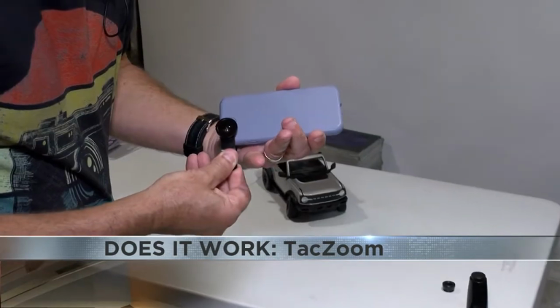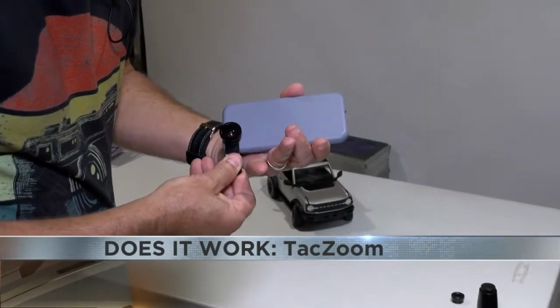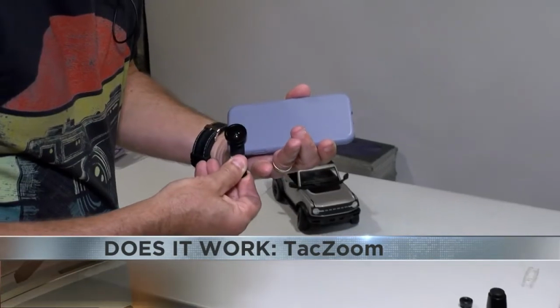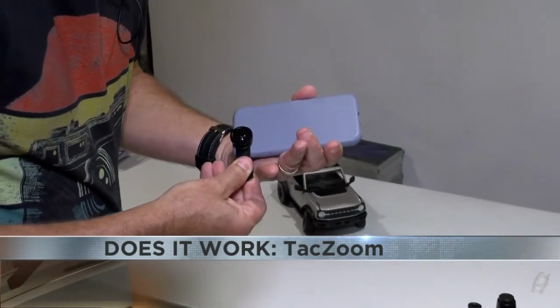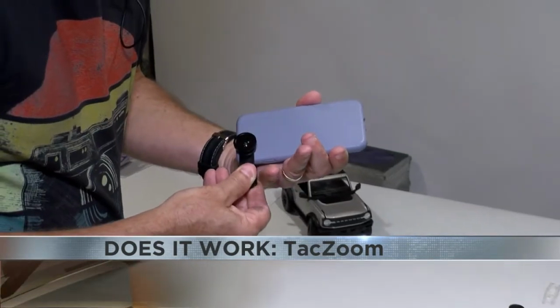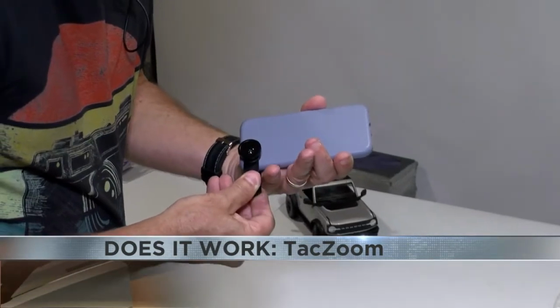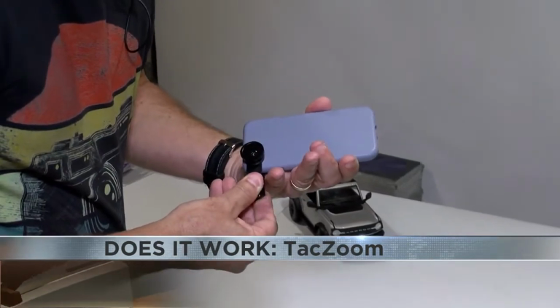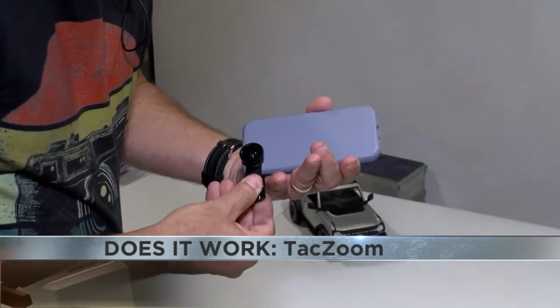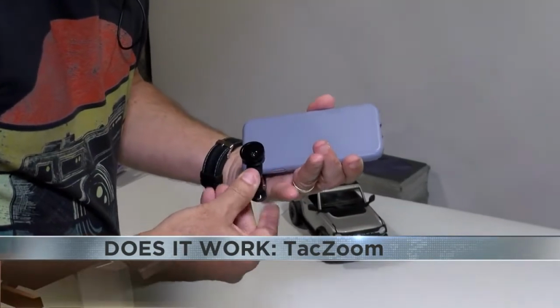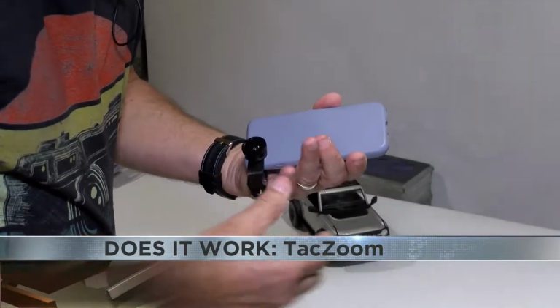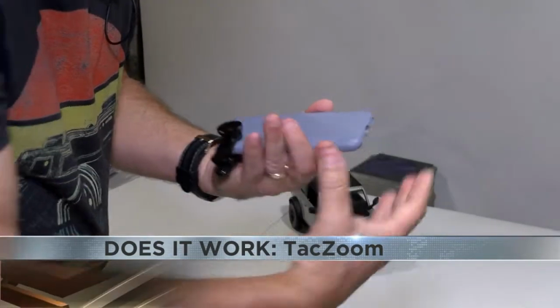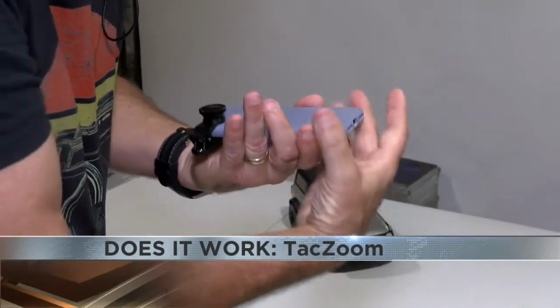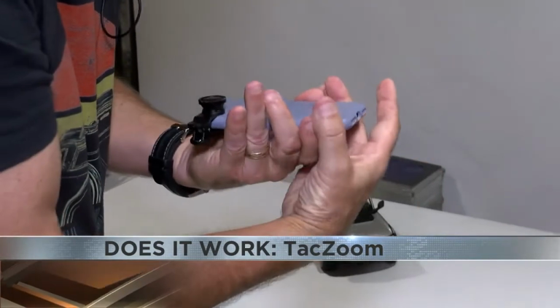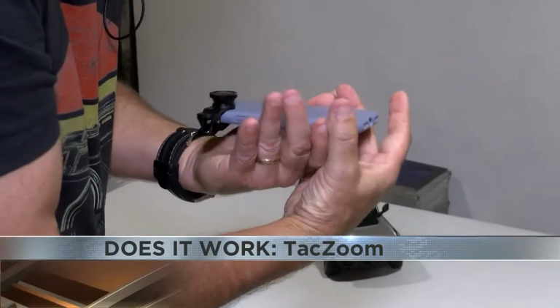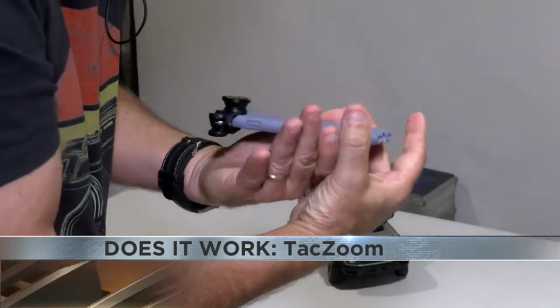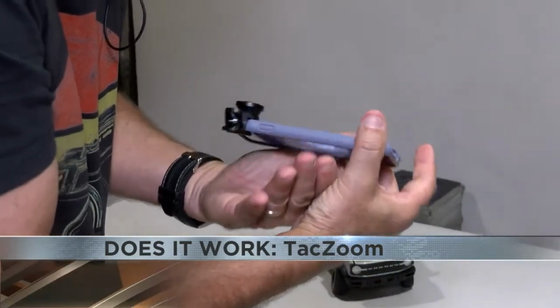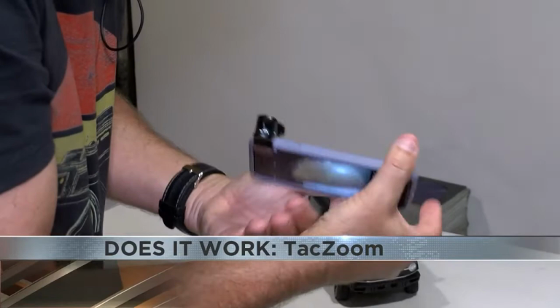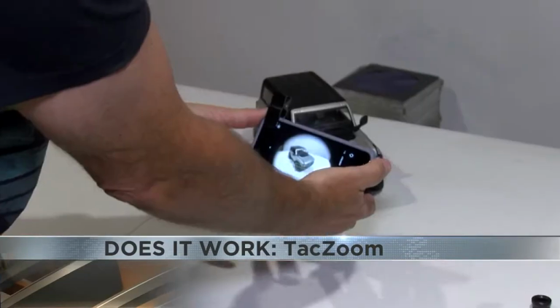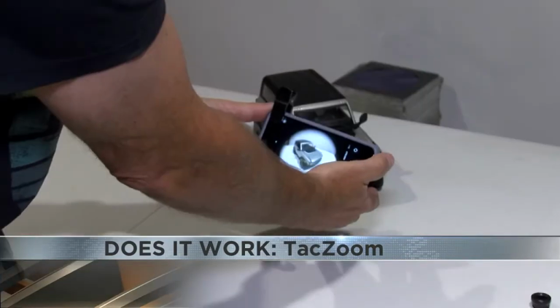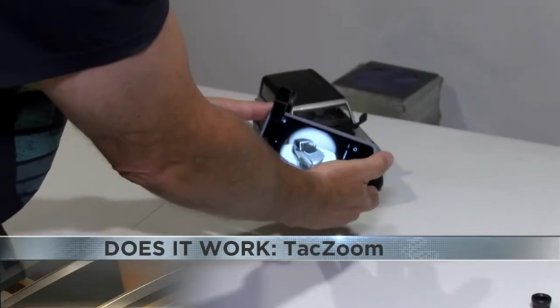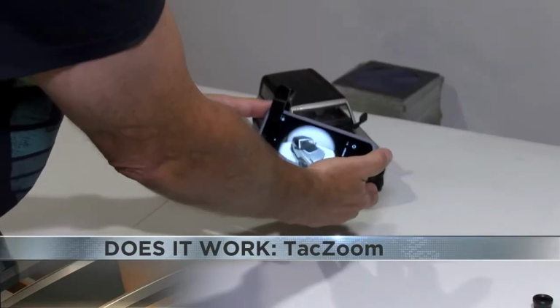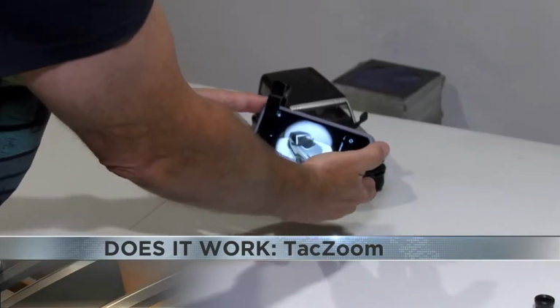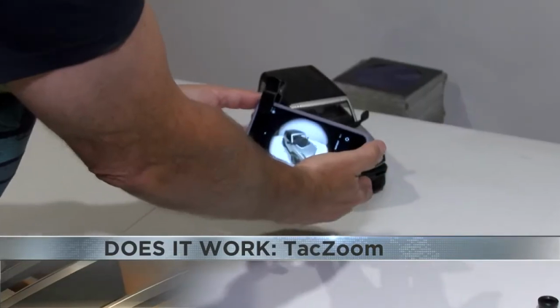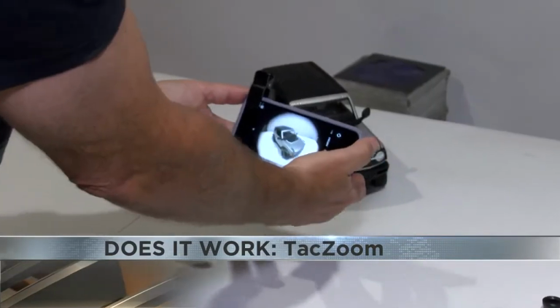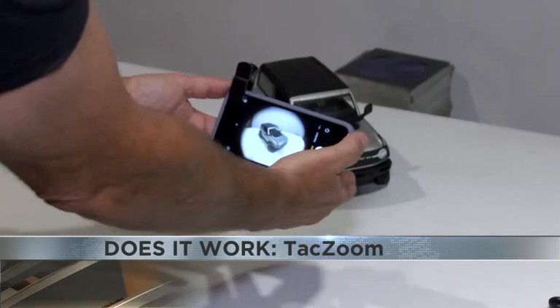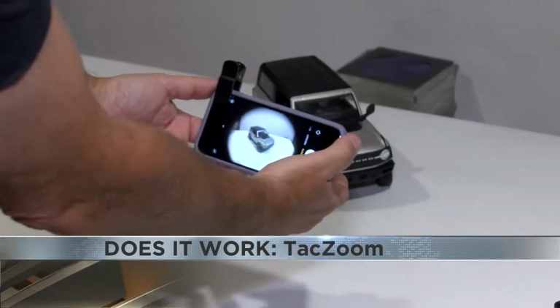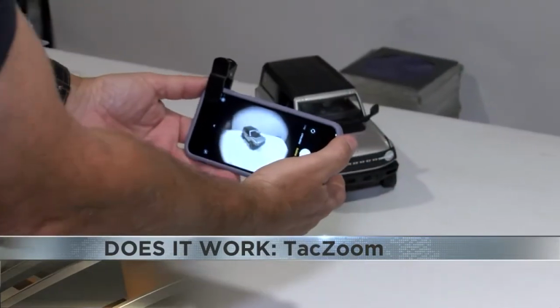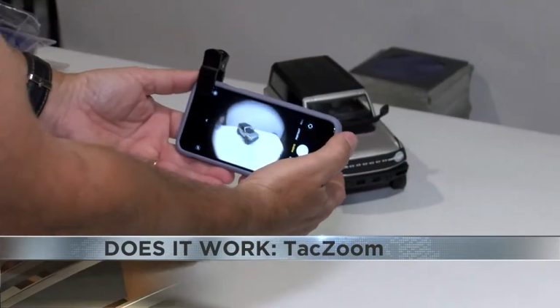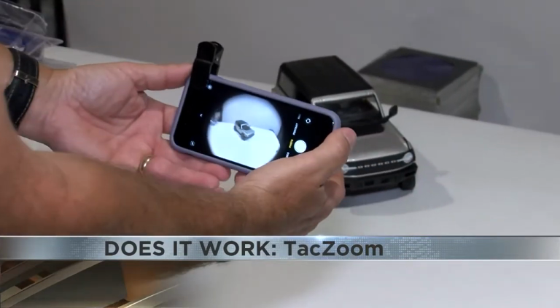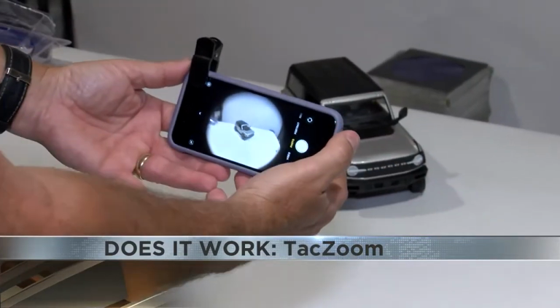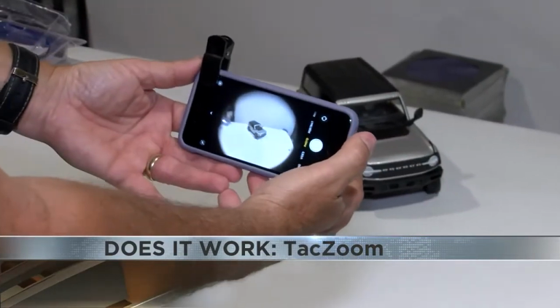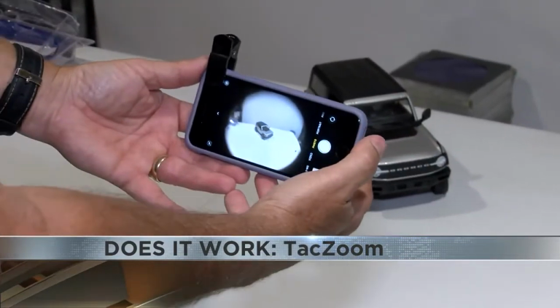Next was the fisheye lens, which created the curved, wide look that you would expect for a fisheye effect.